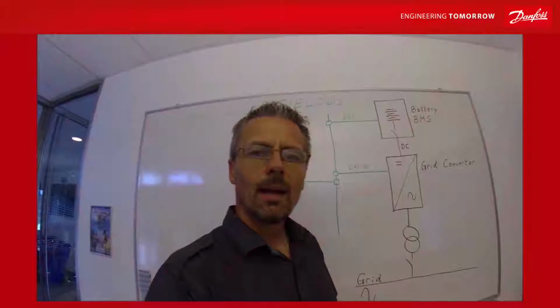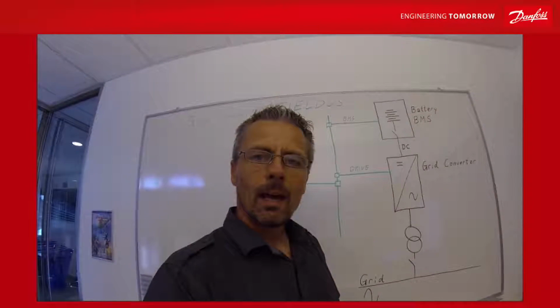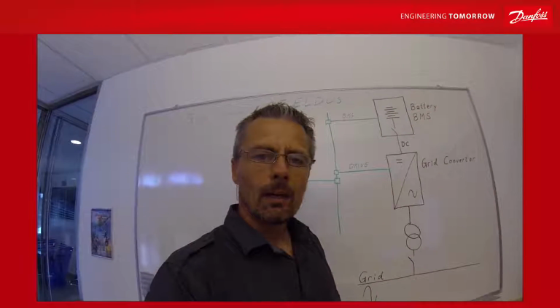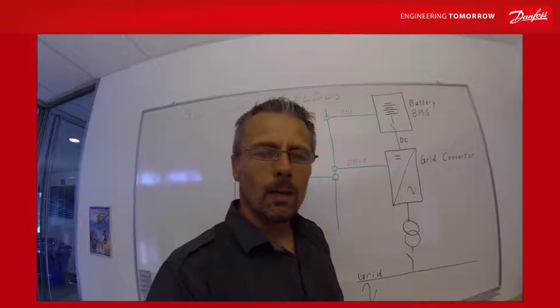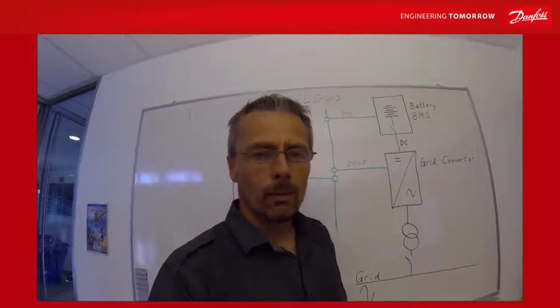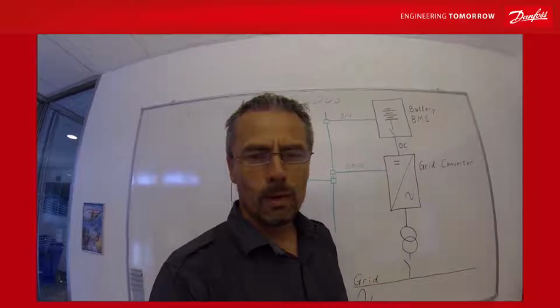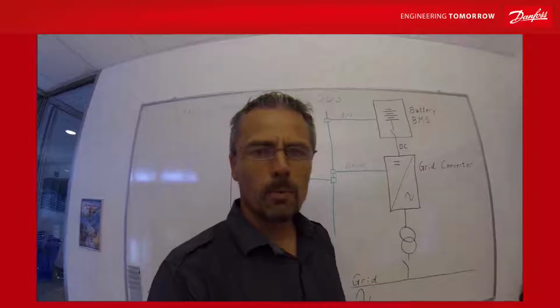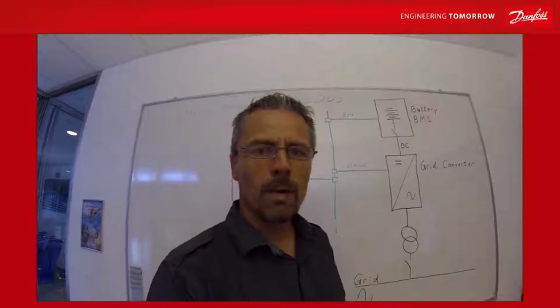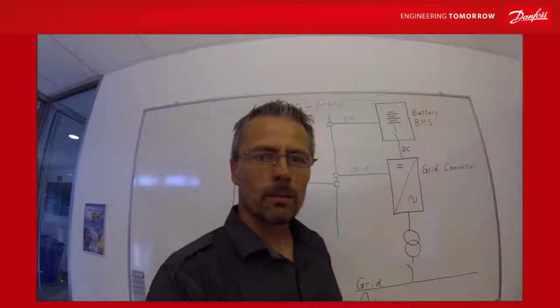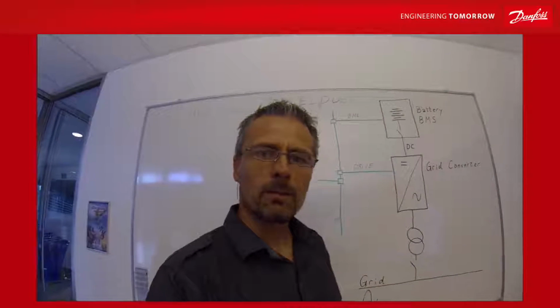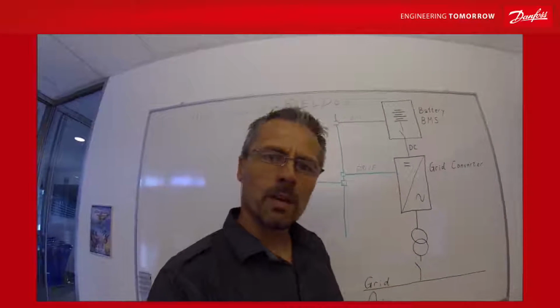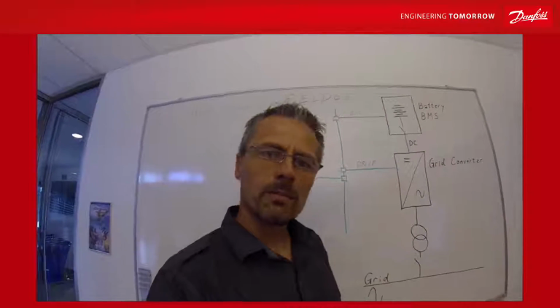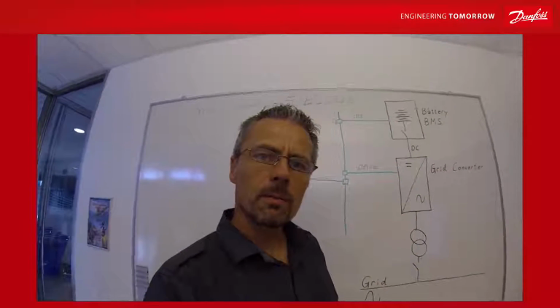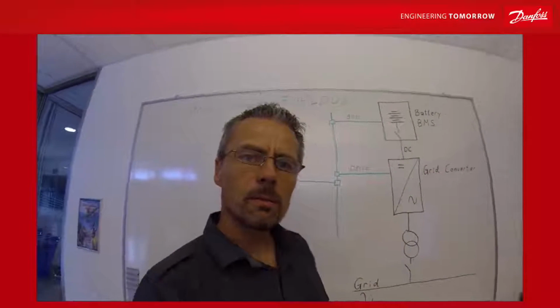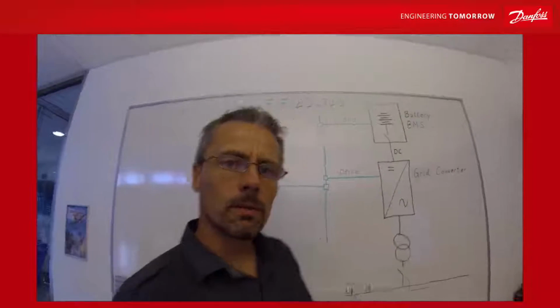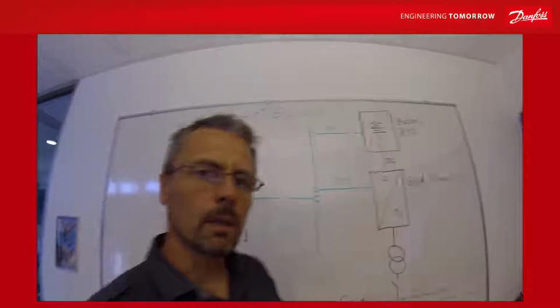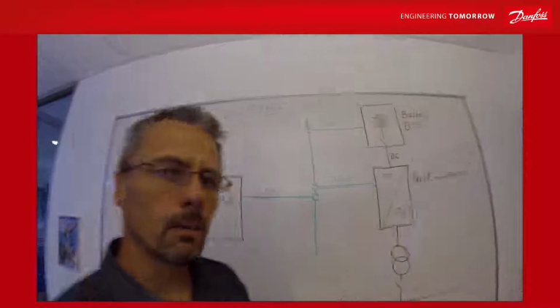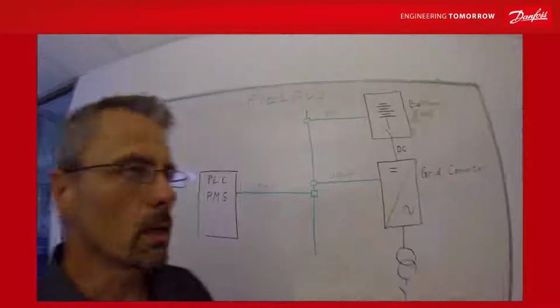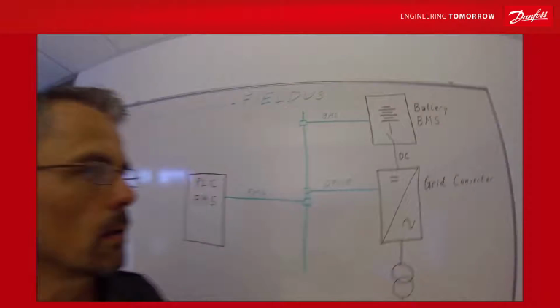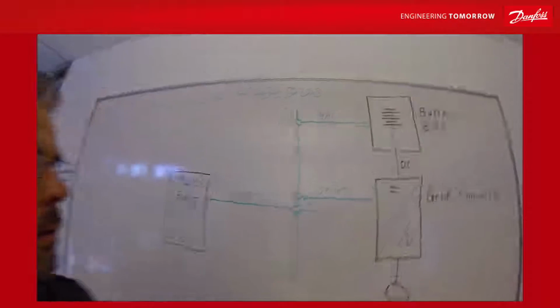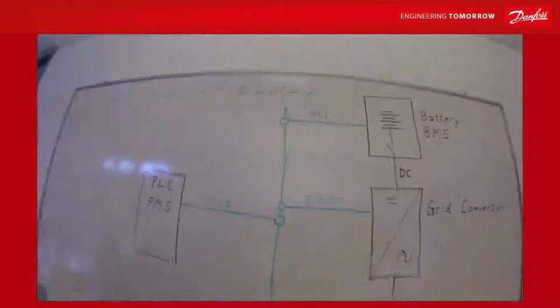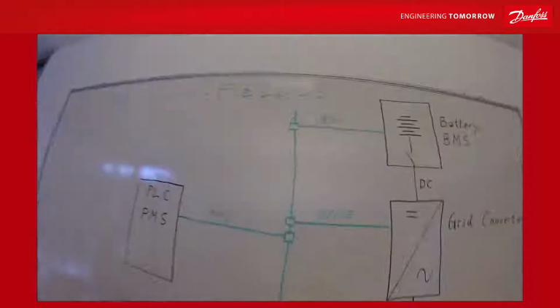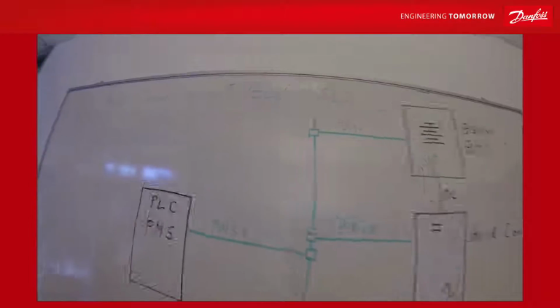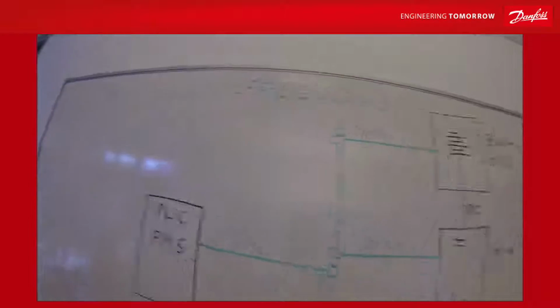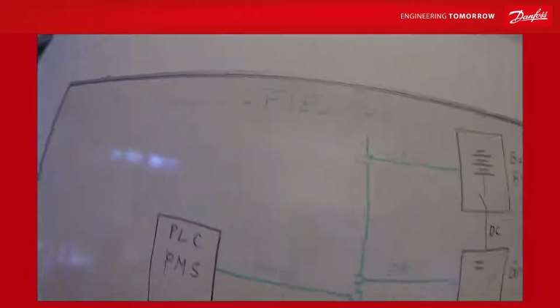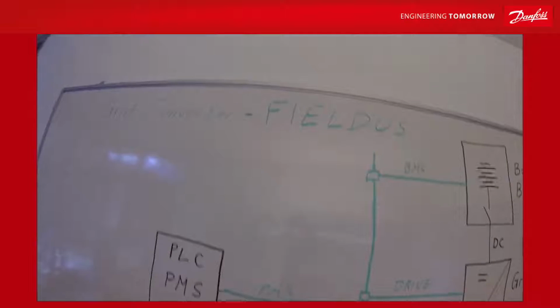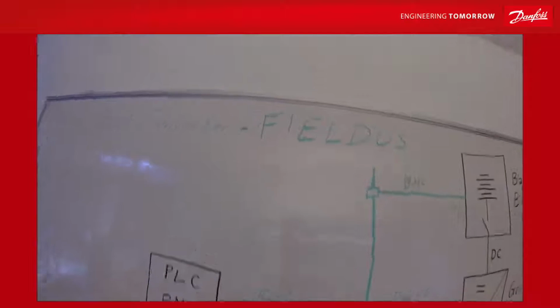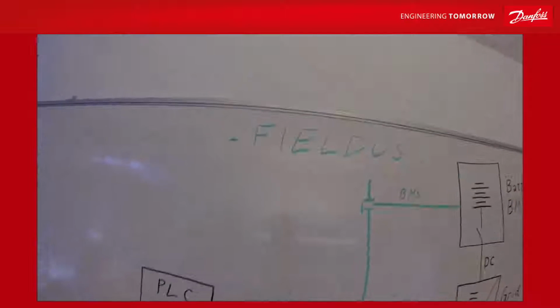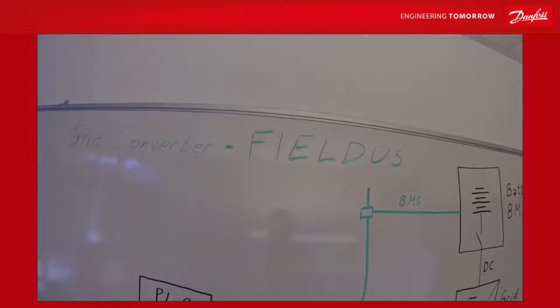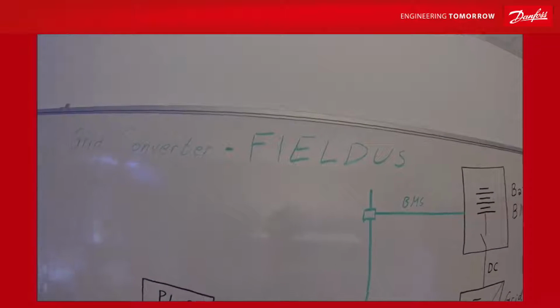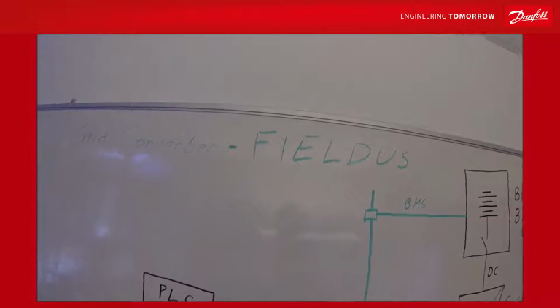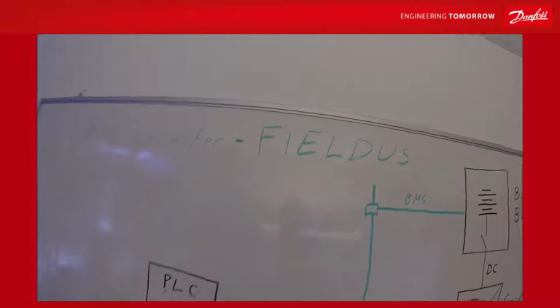Hello and welcome back to the drive school. Today we are going to take a look at the field bus.